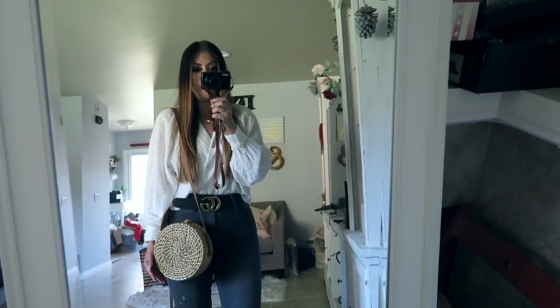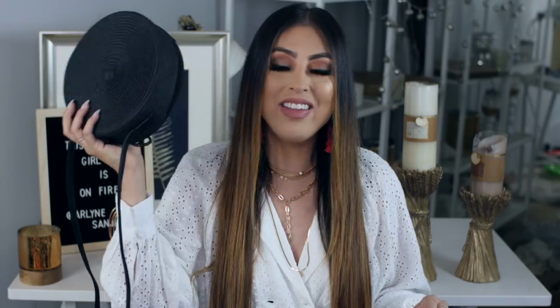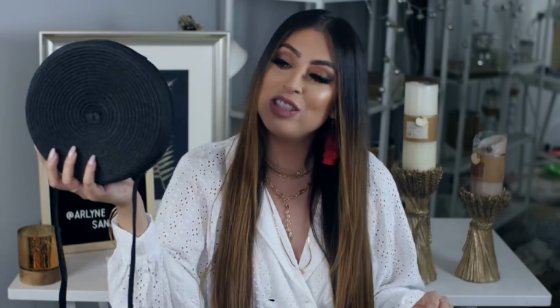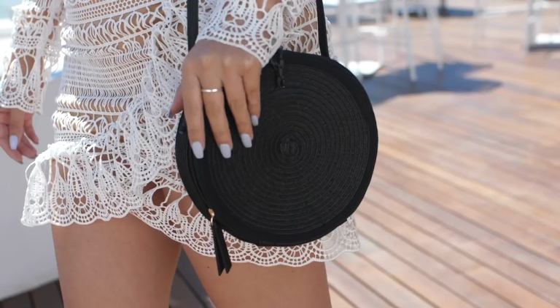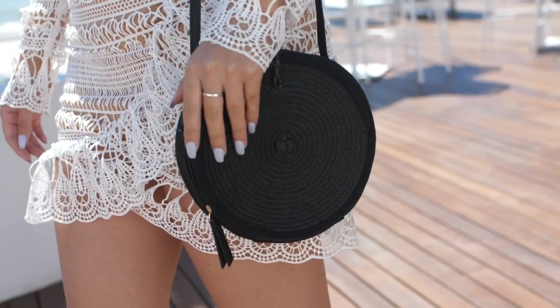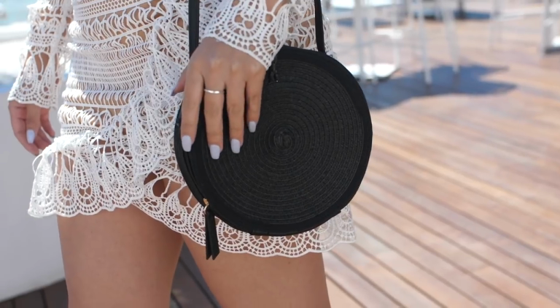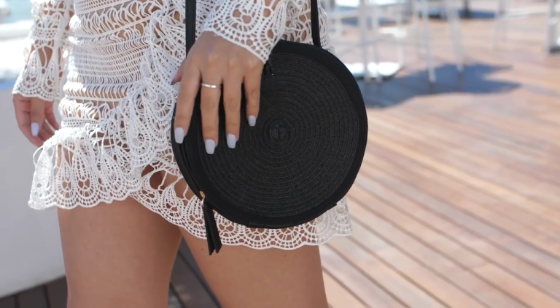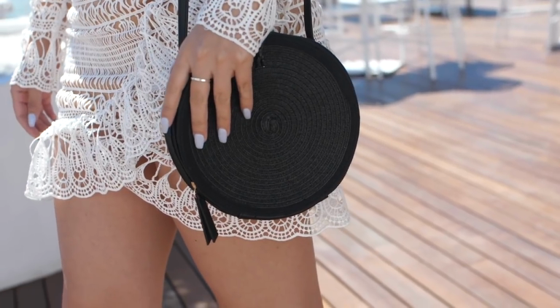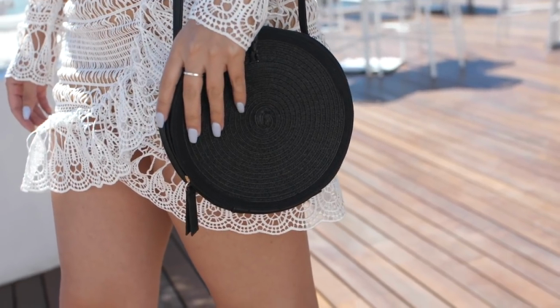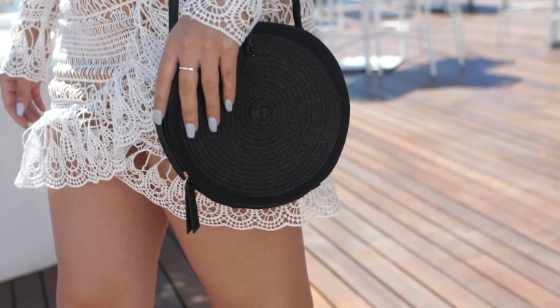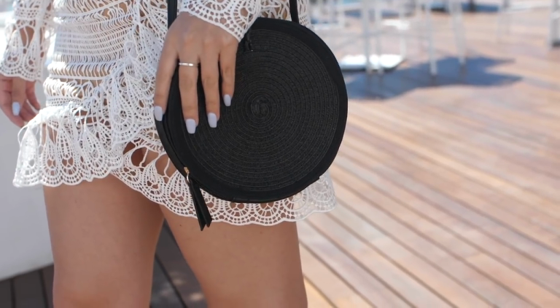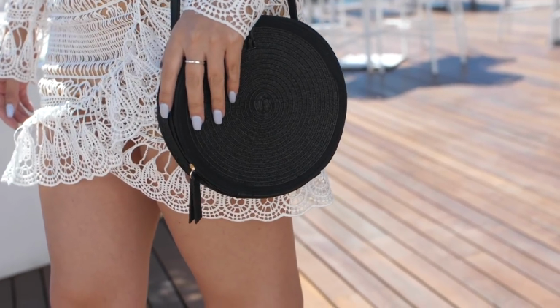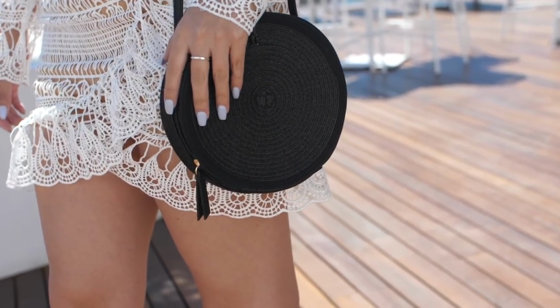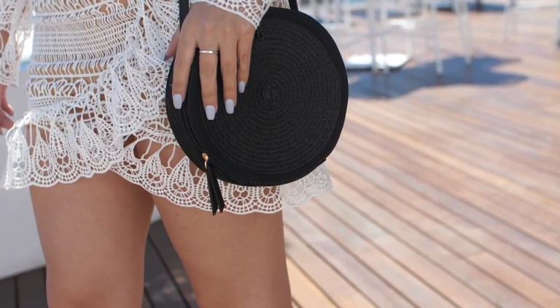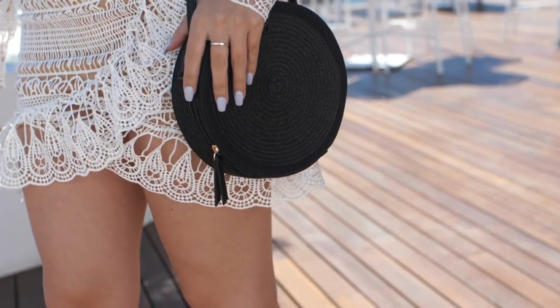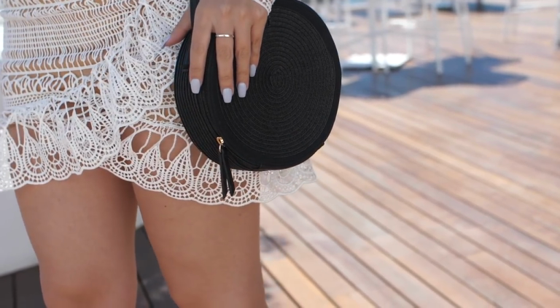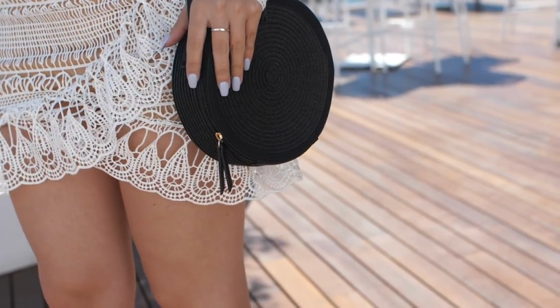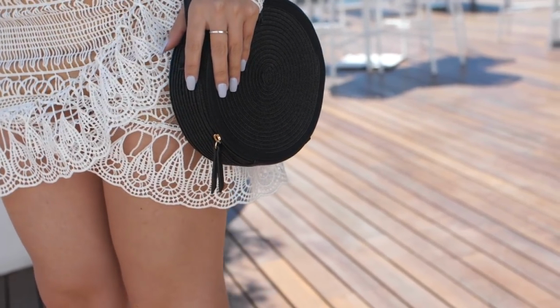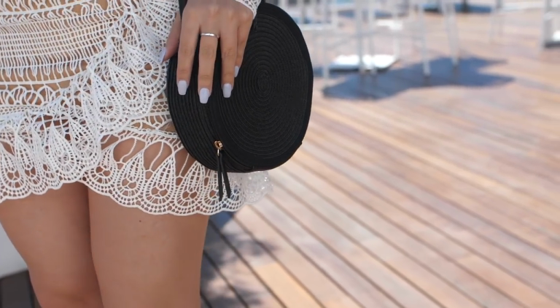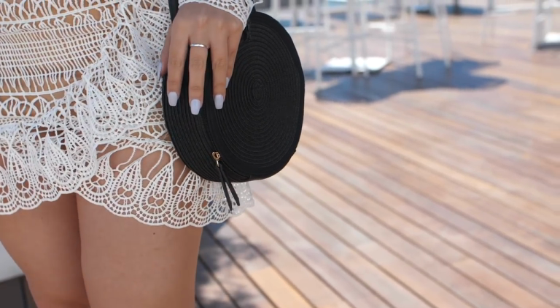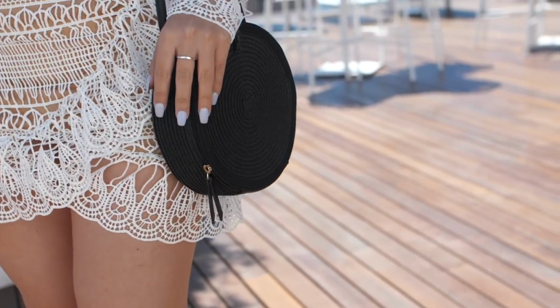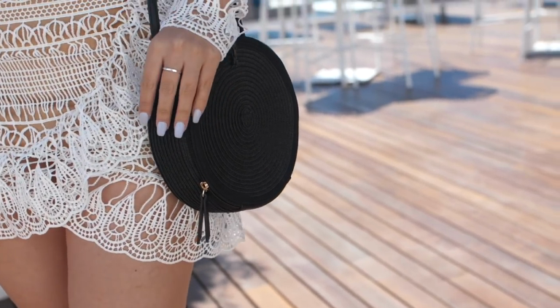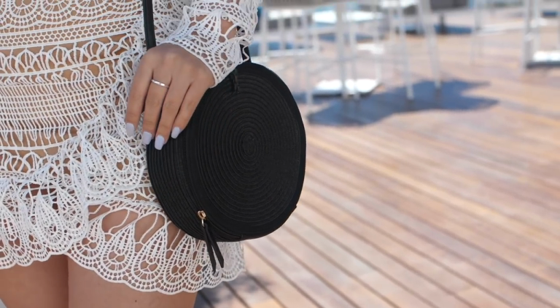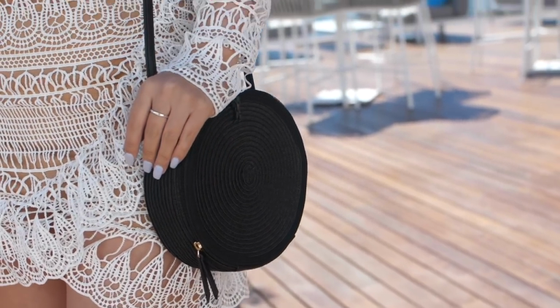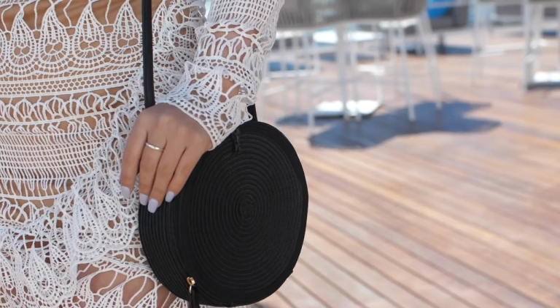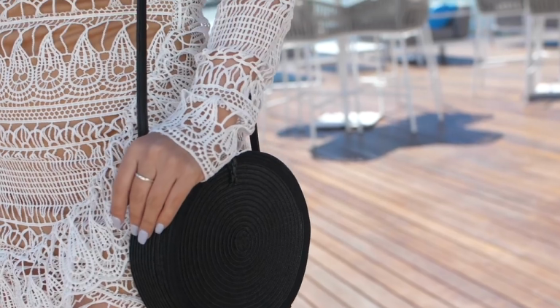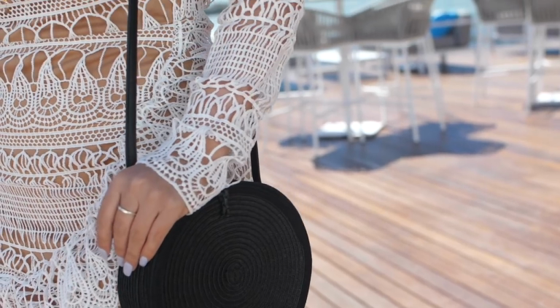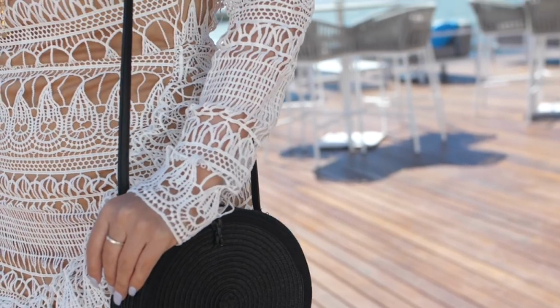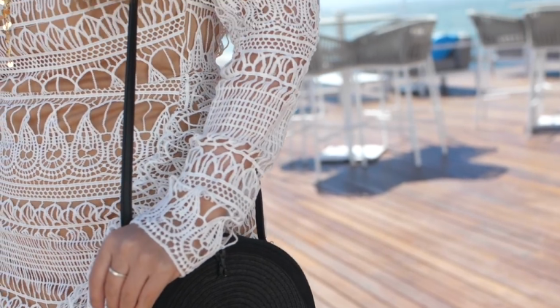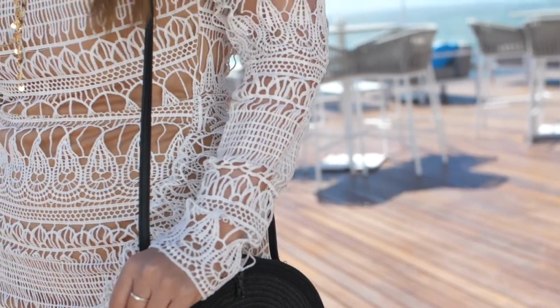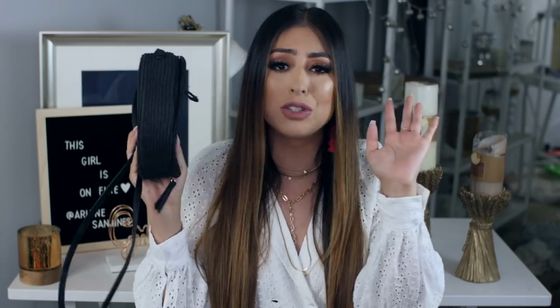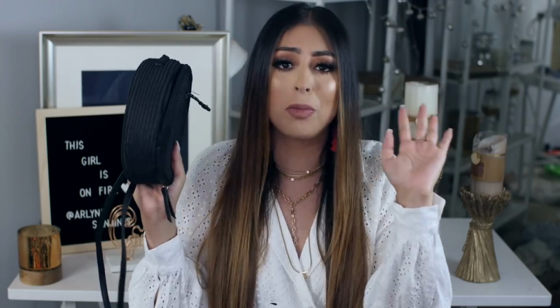This one is from Express. It's black, it's also a straw bag, and it has a zipper and a little button up top. It's just adorable.